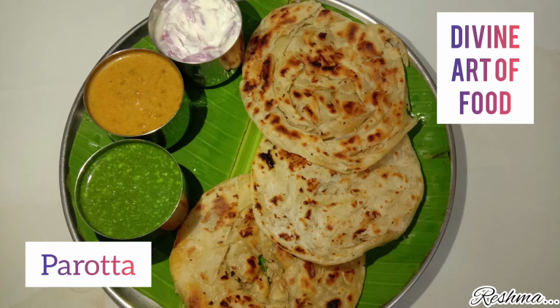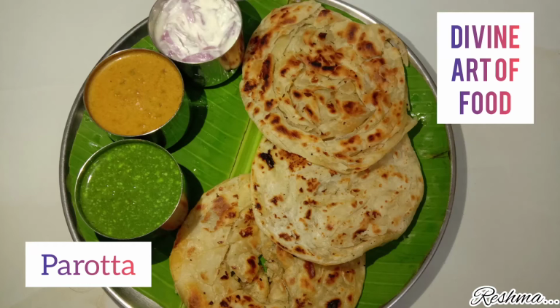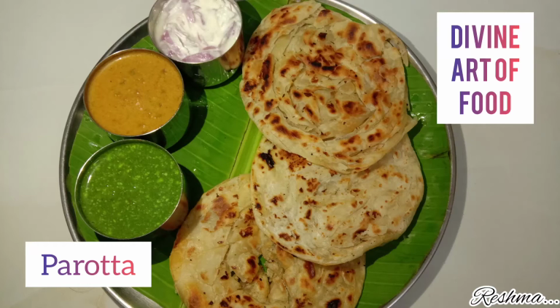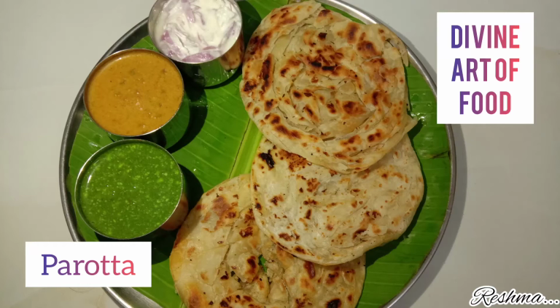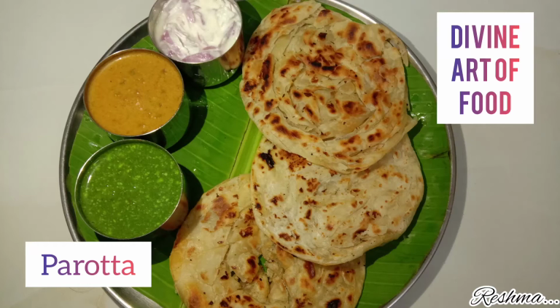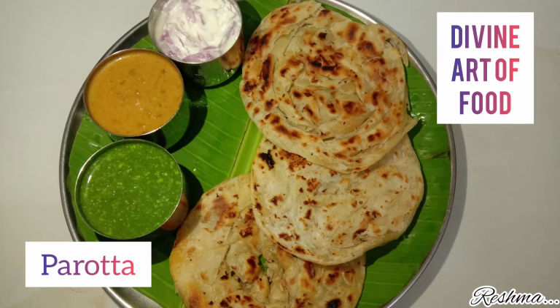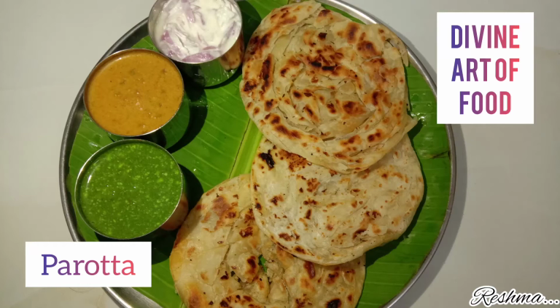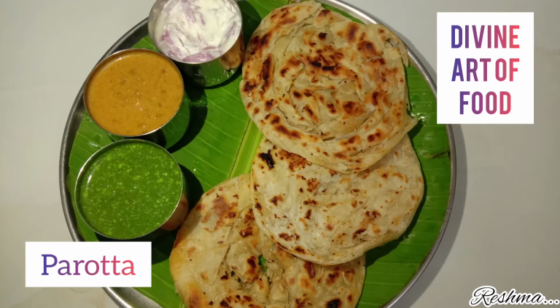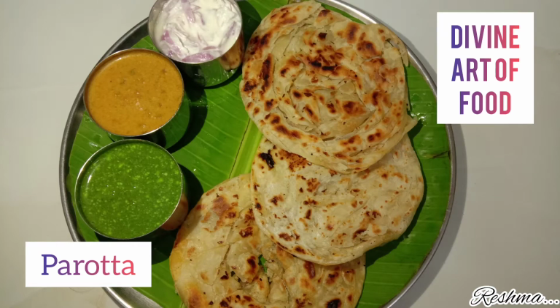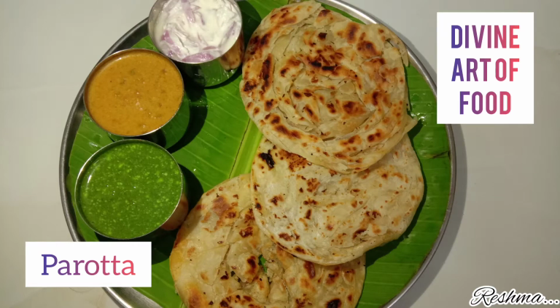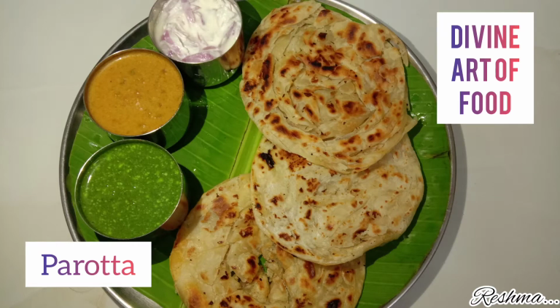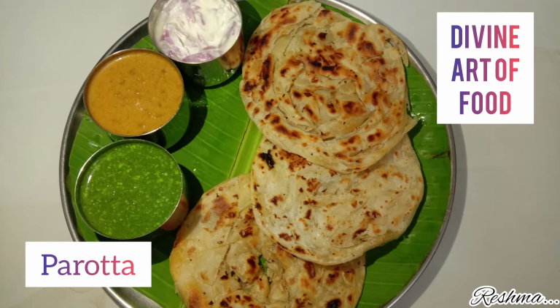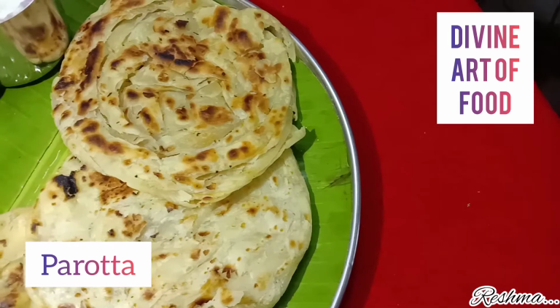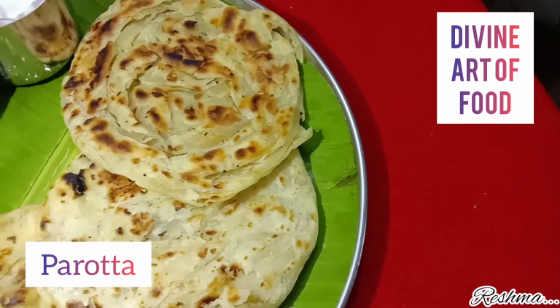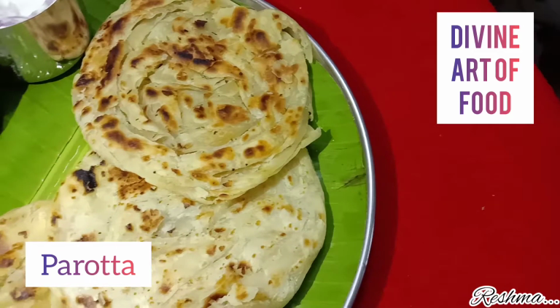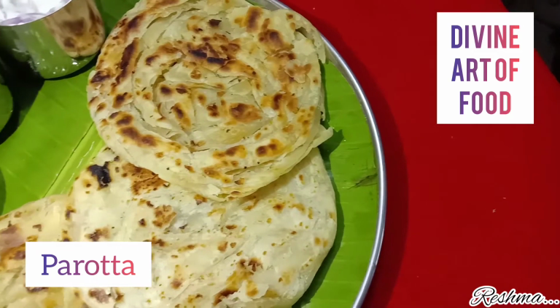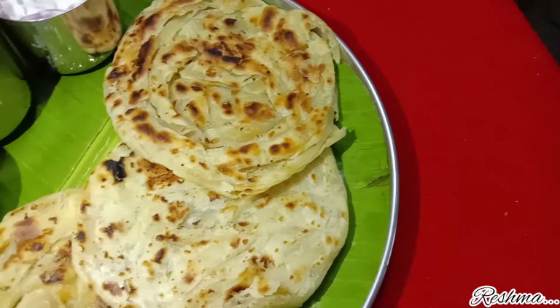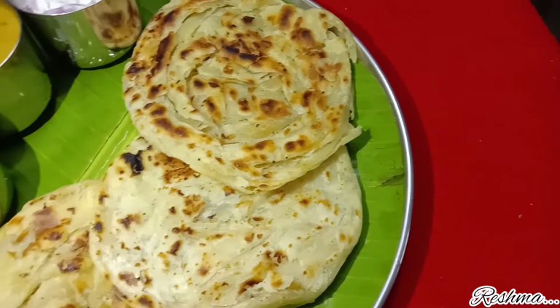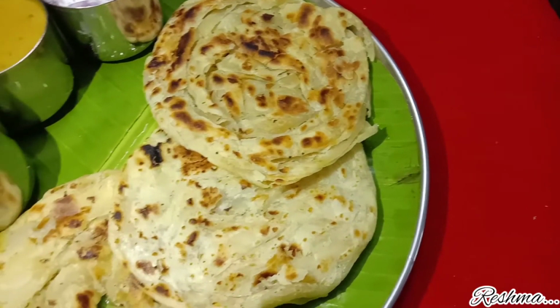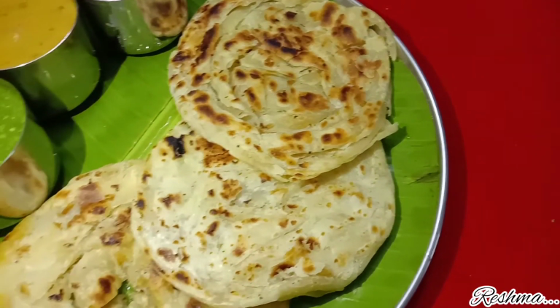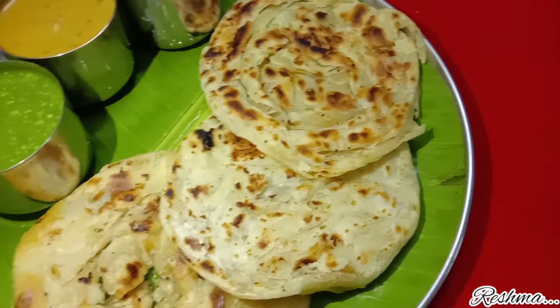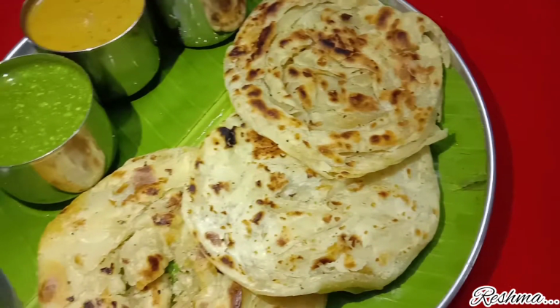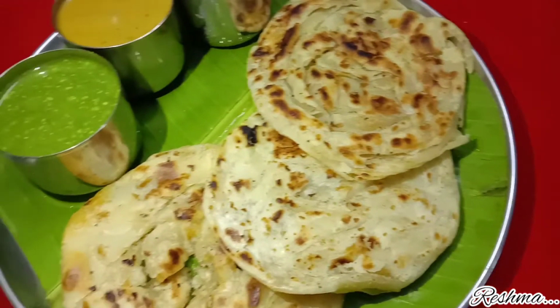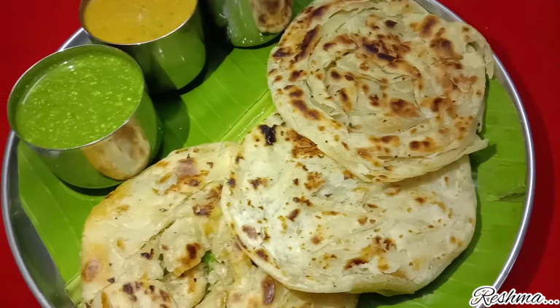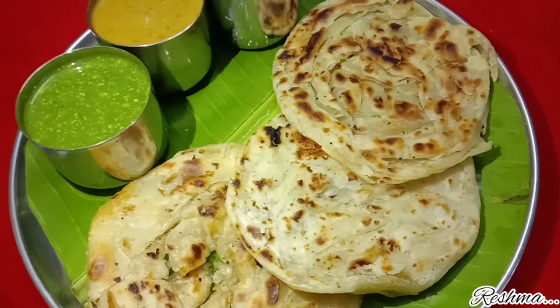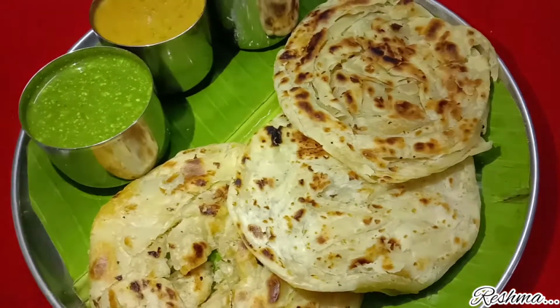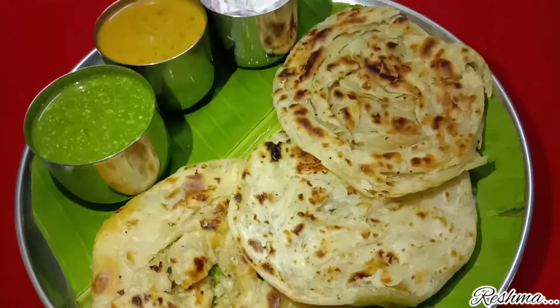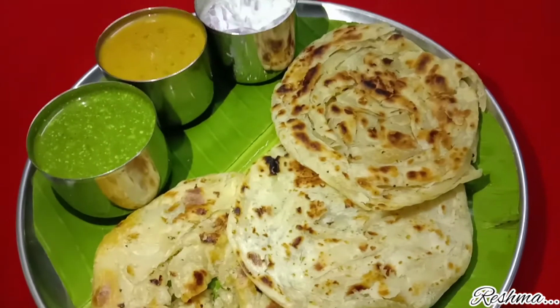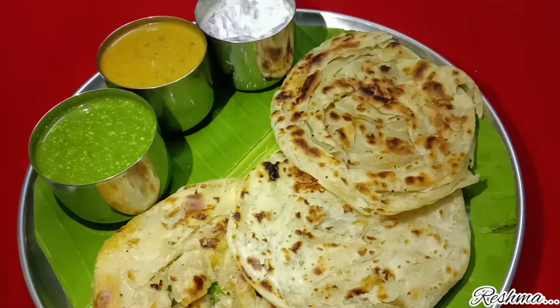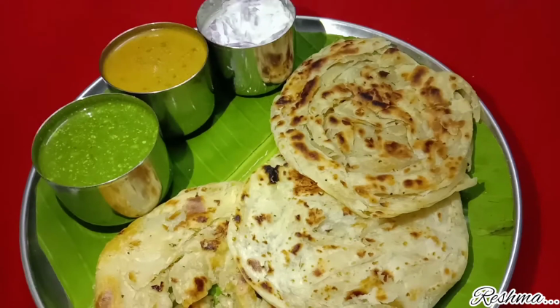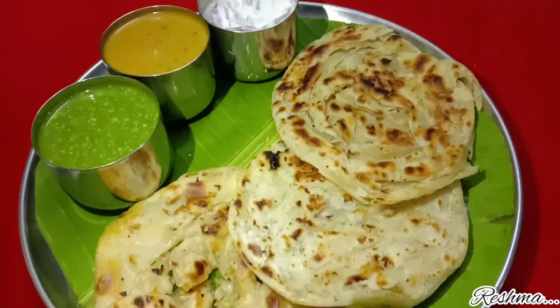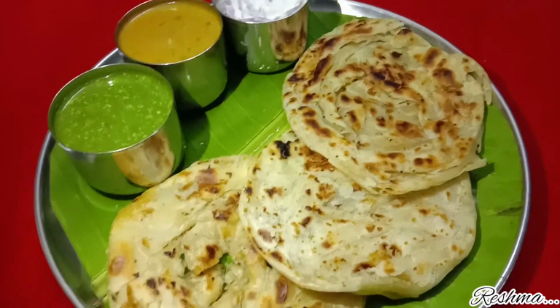Welcome to Divine Art of Food. In this video, we will see the recipe of street style parotta.